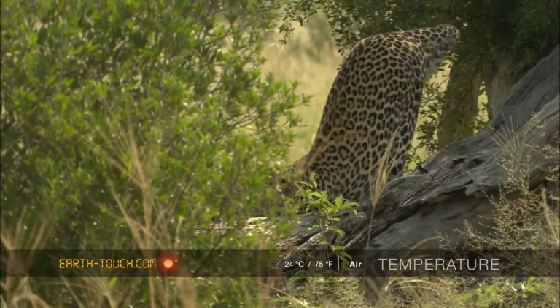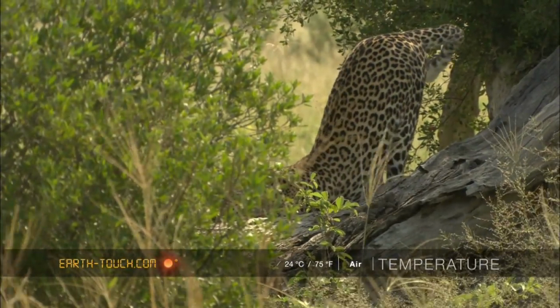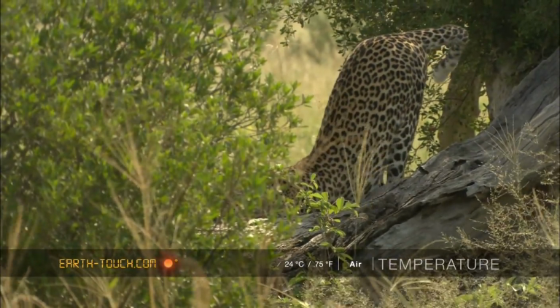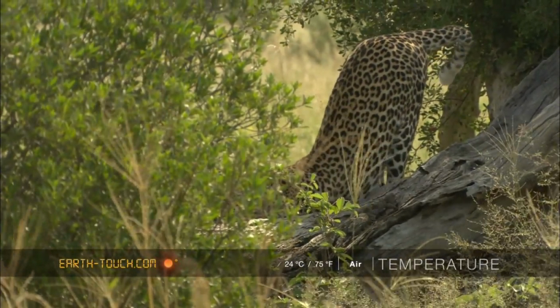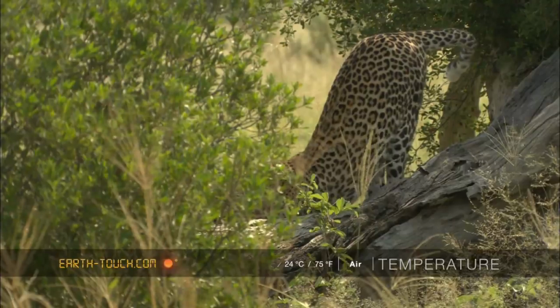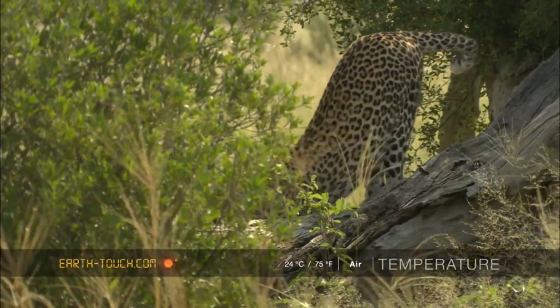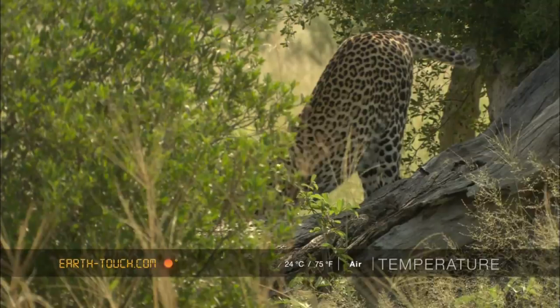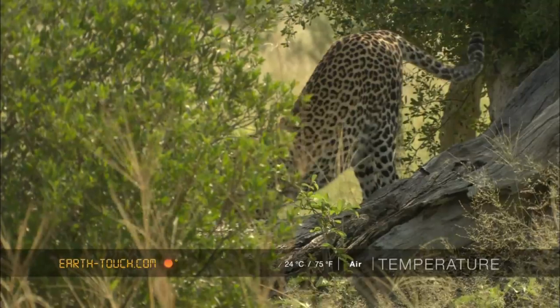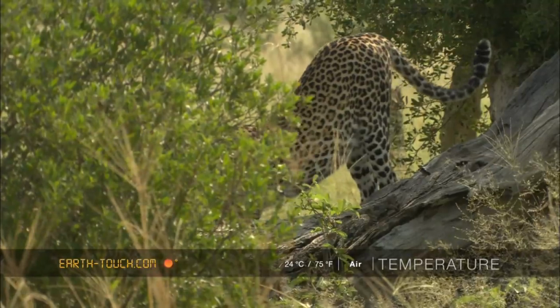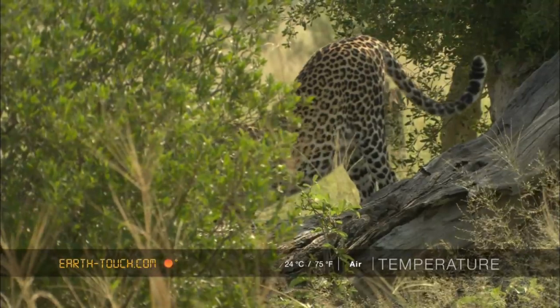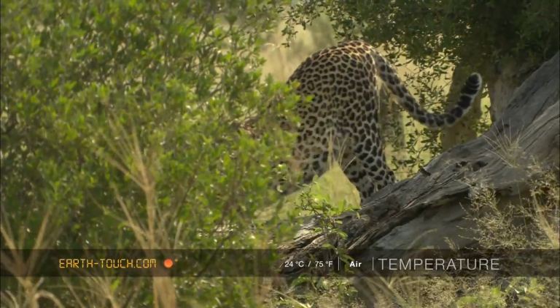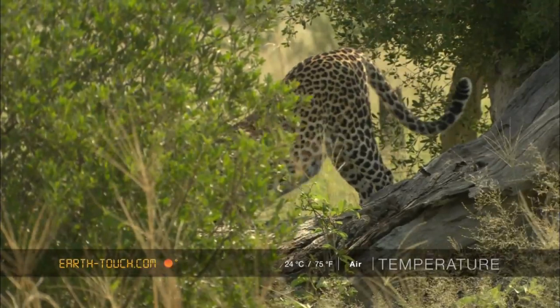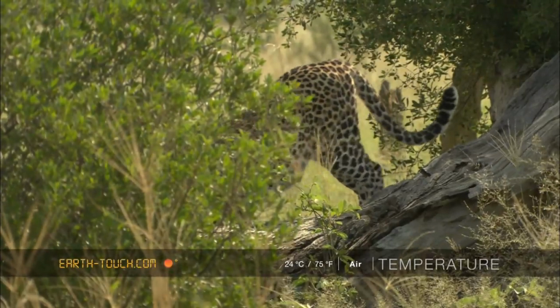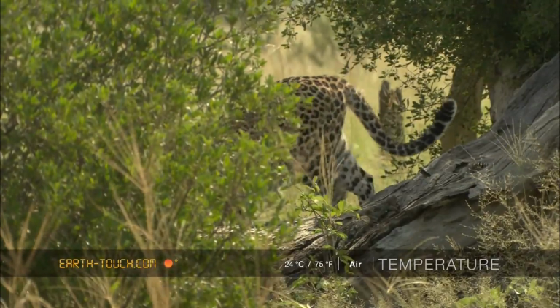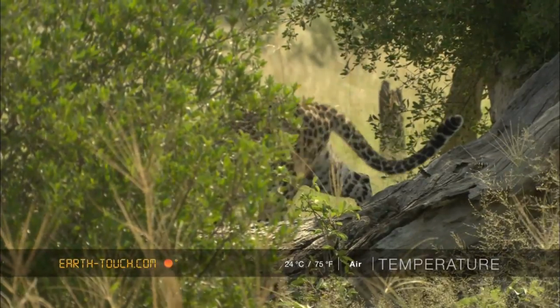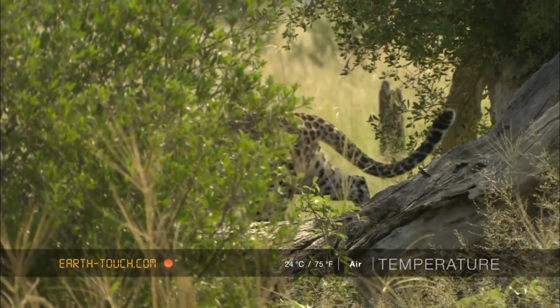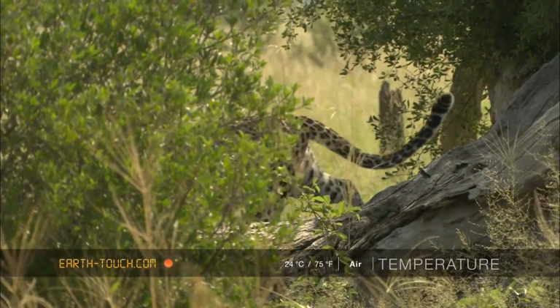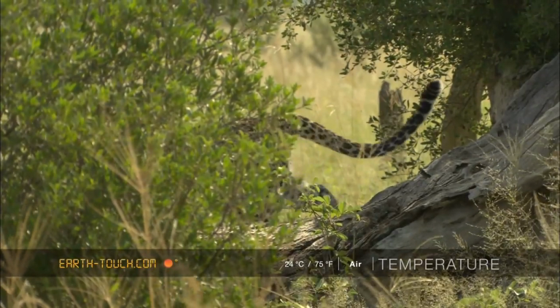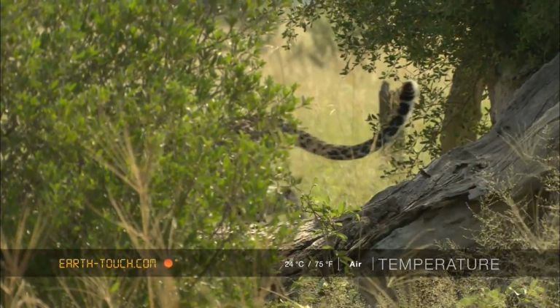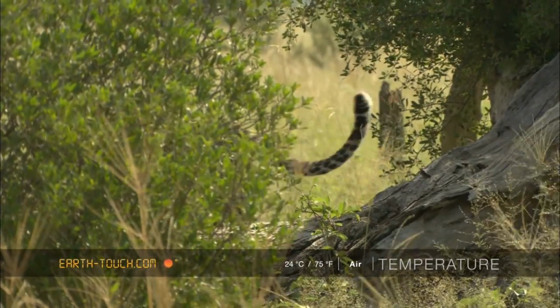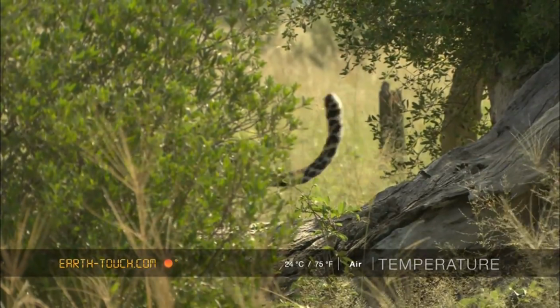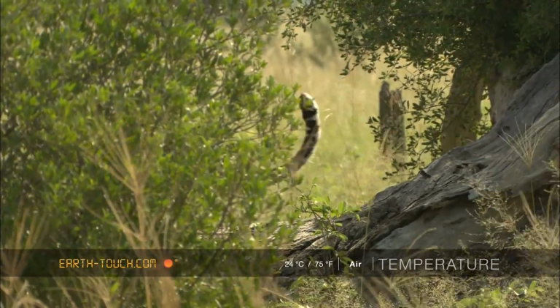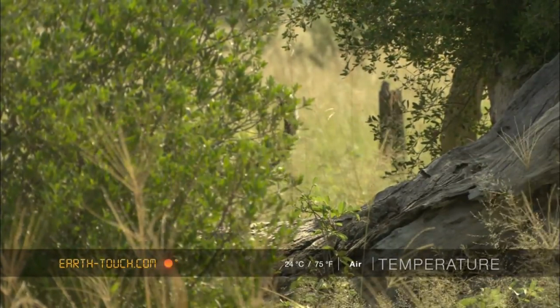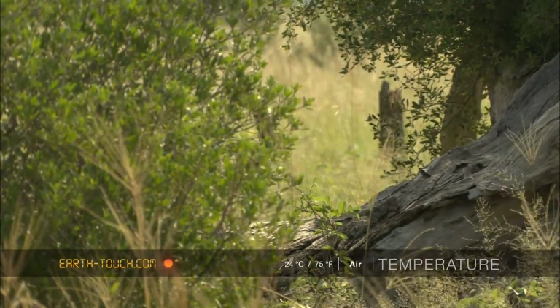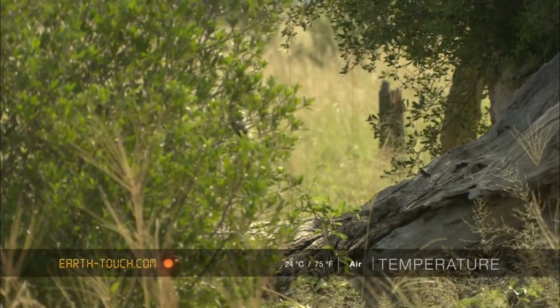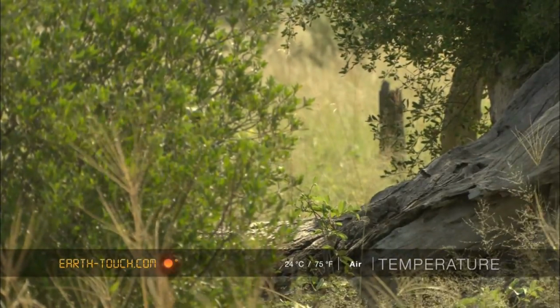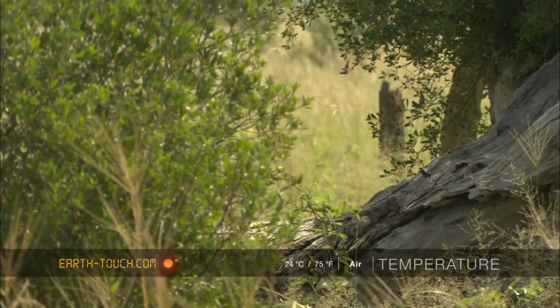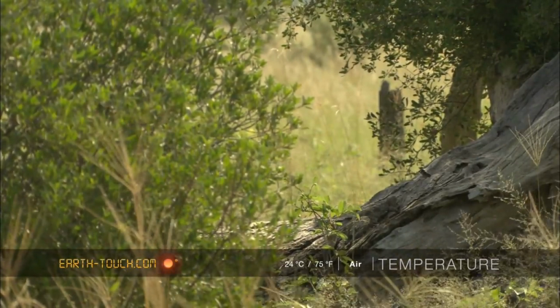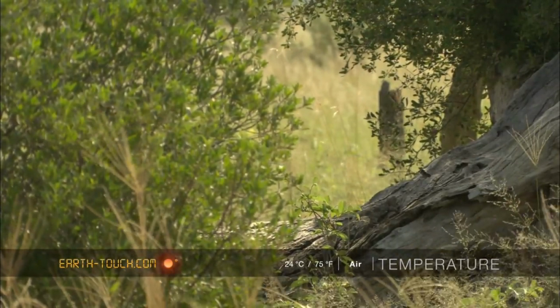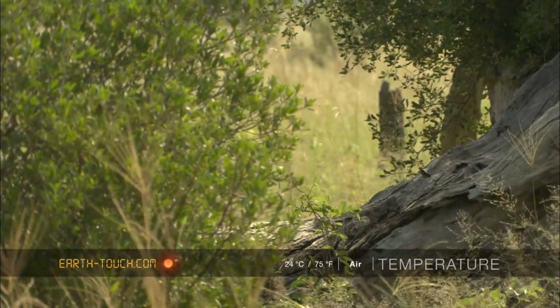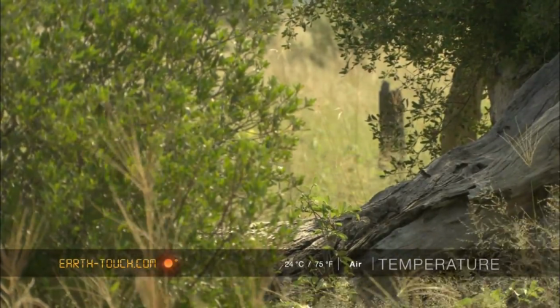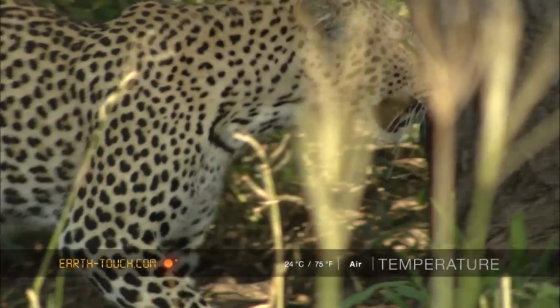After a bit of stretching and a bit of cleaning, she moved down and headed towards the tree.